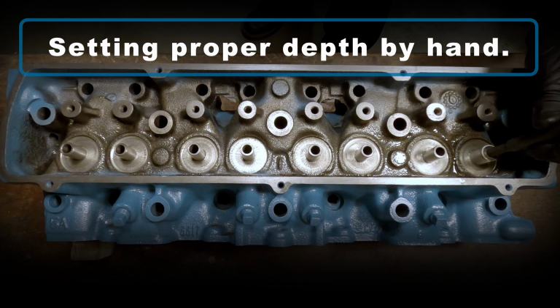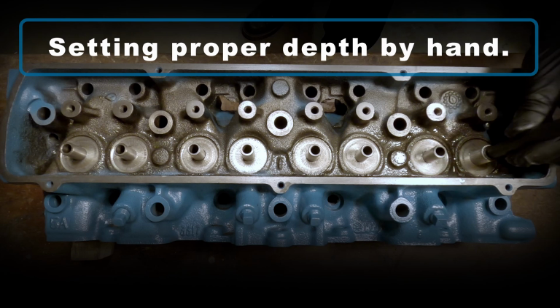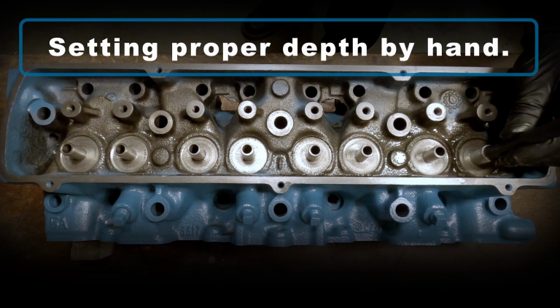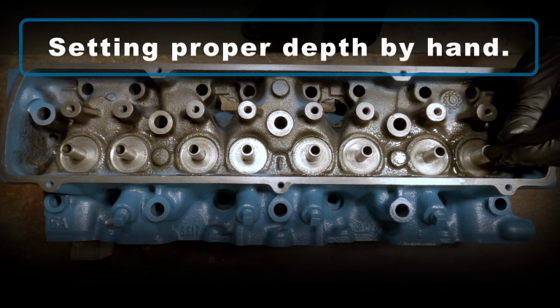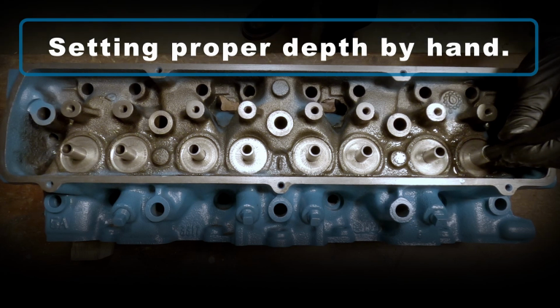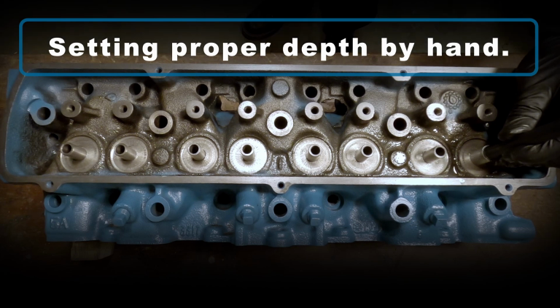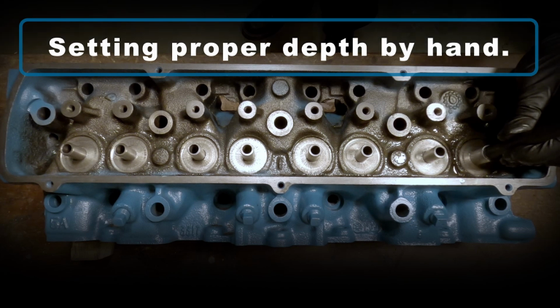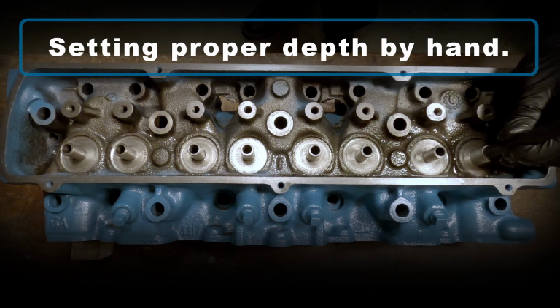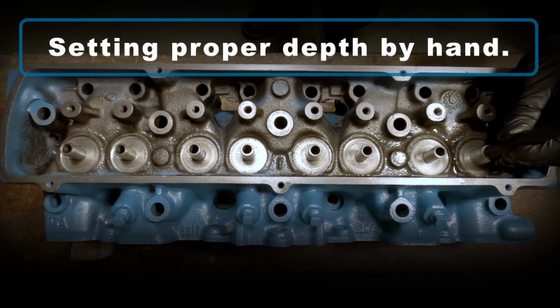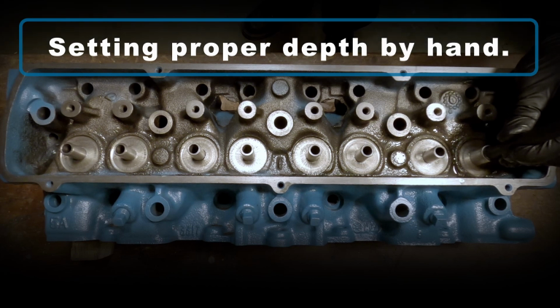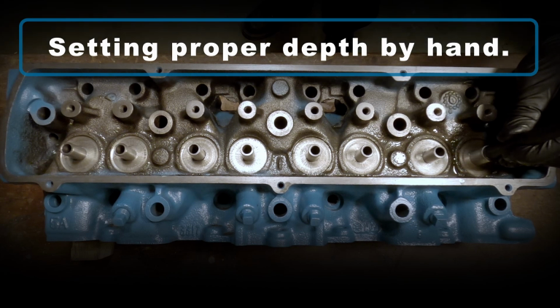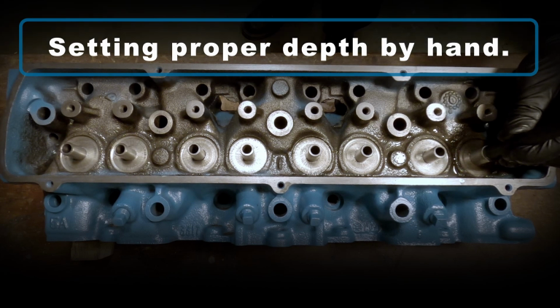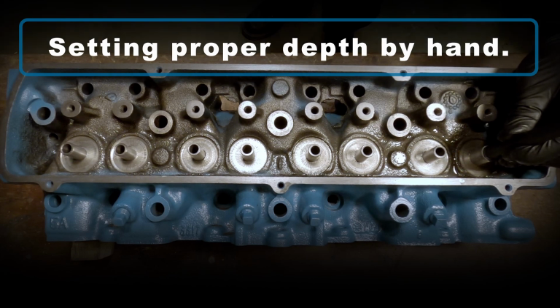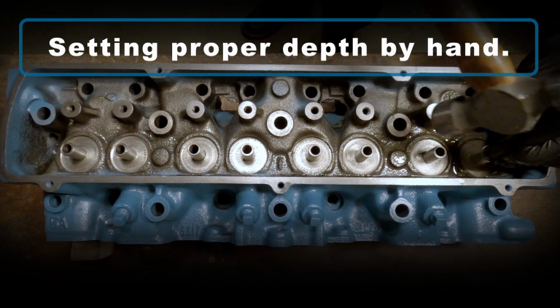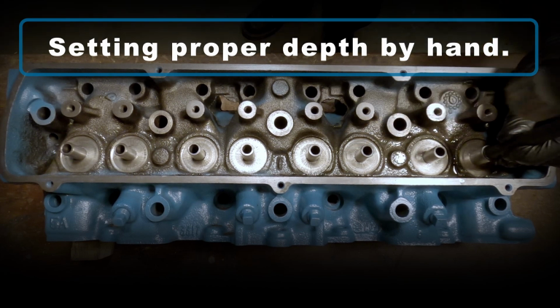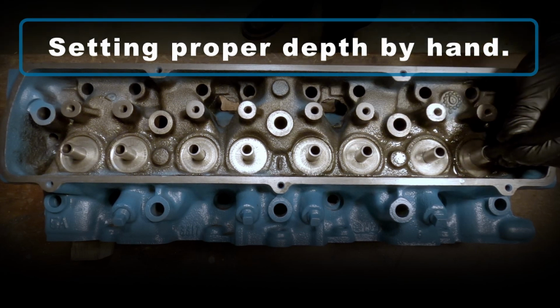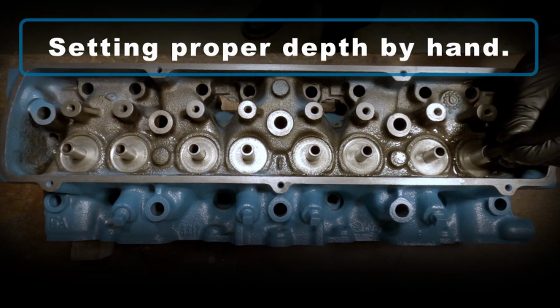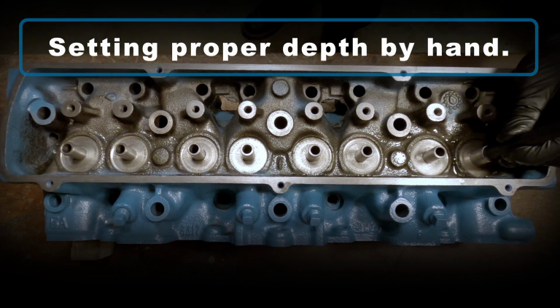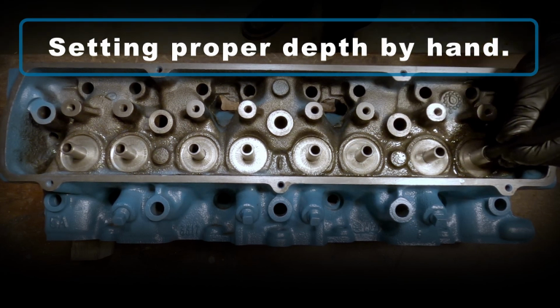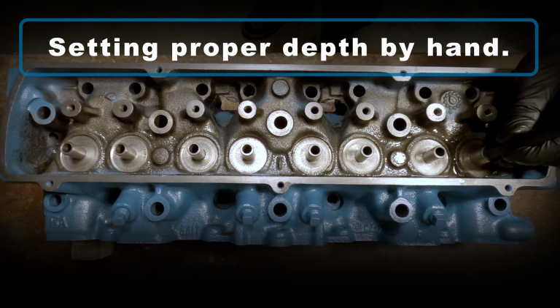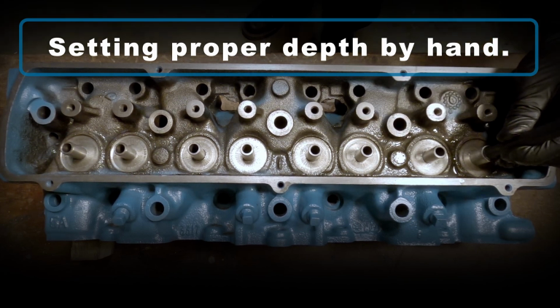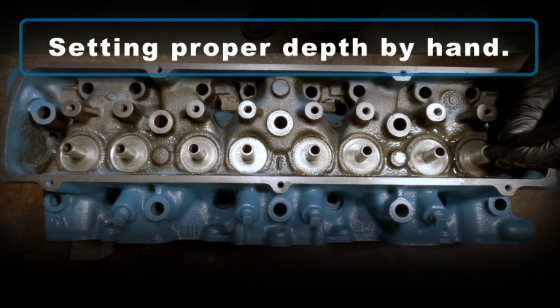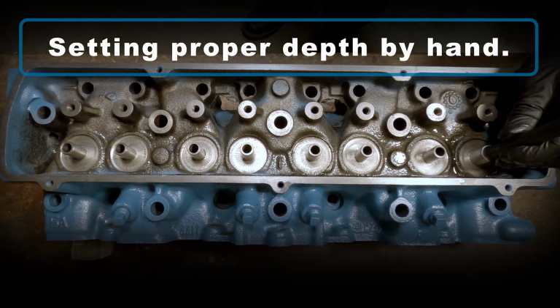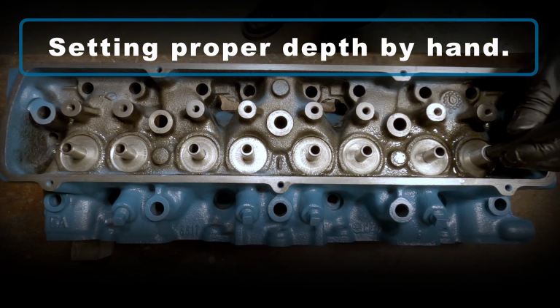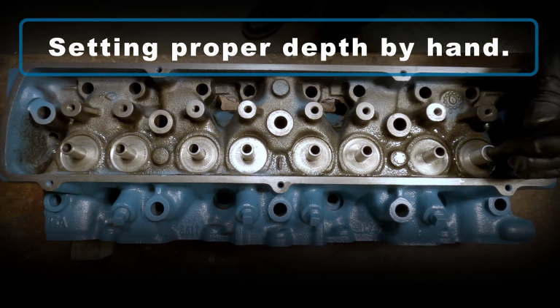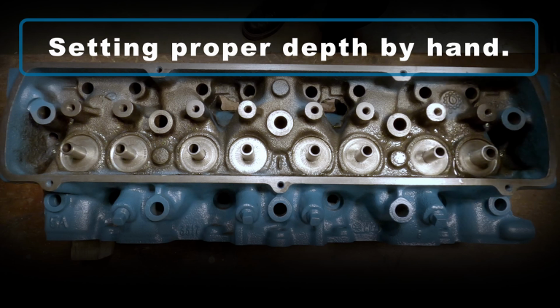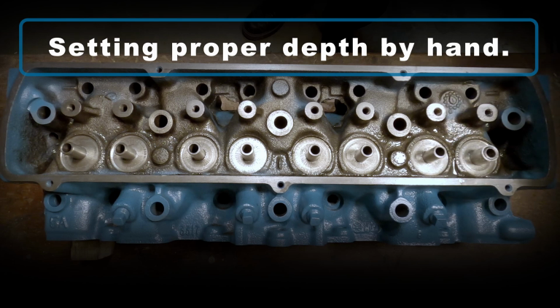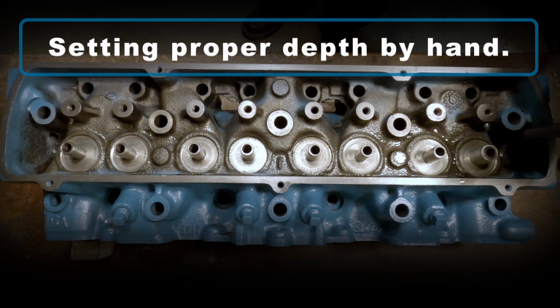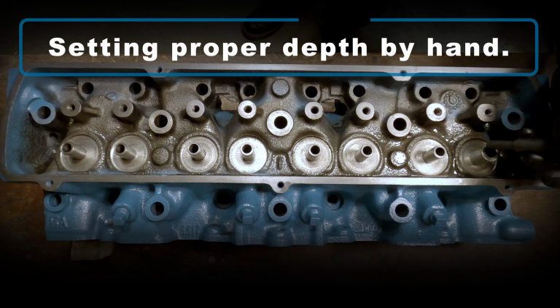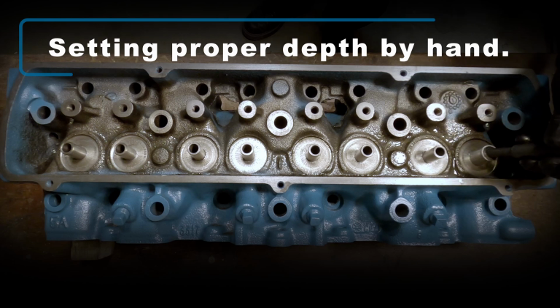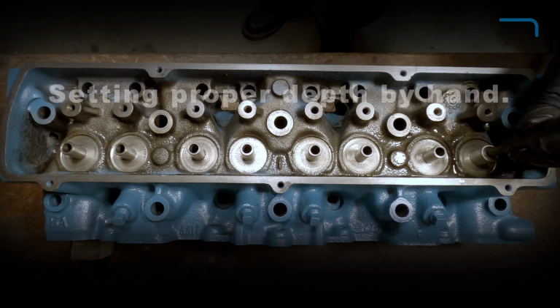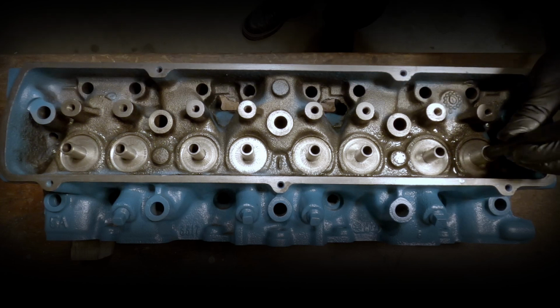Now I want that final depth very precise, so I'm going to switch over to the hand tools and use that gauge for the final setting.